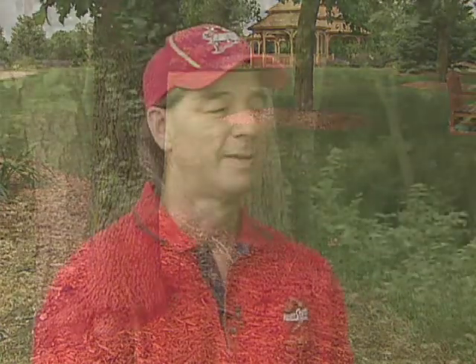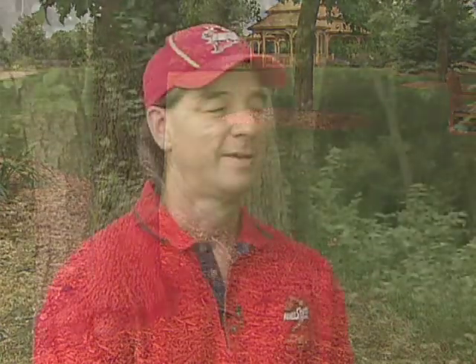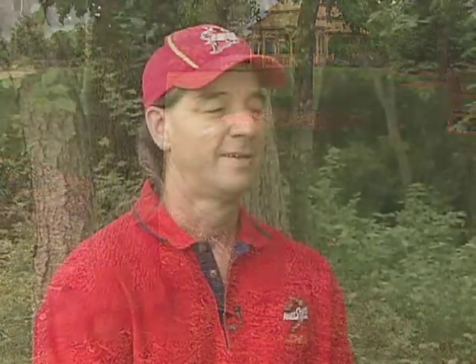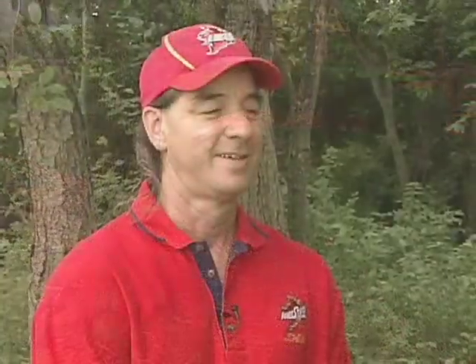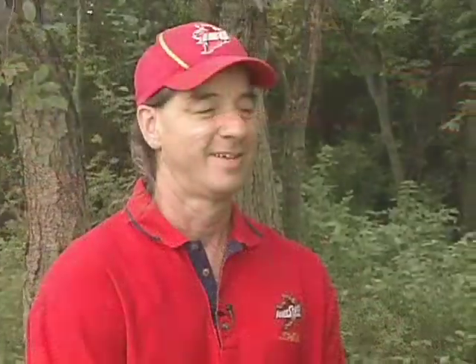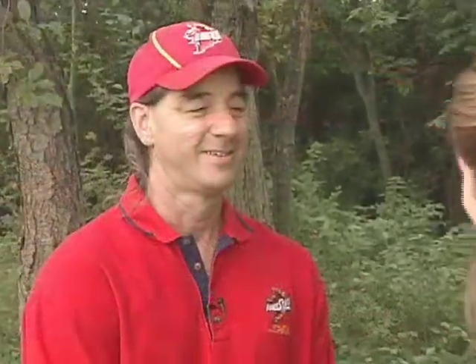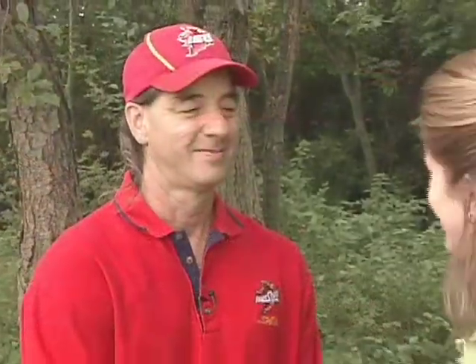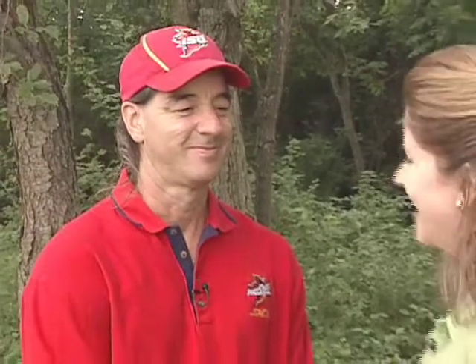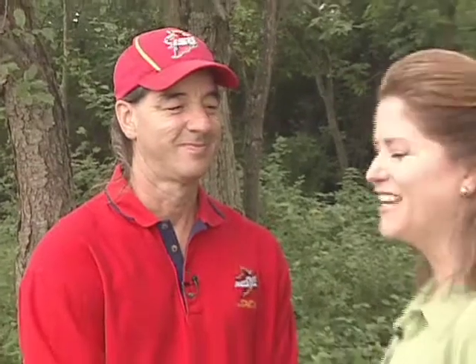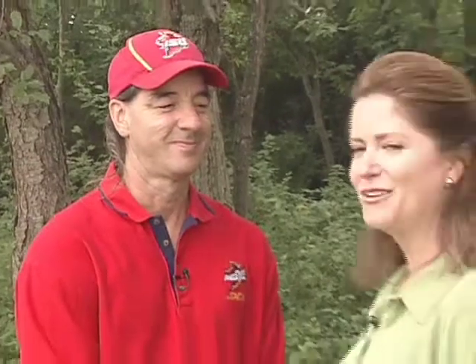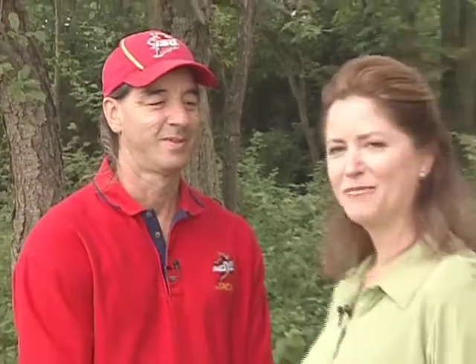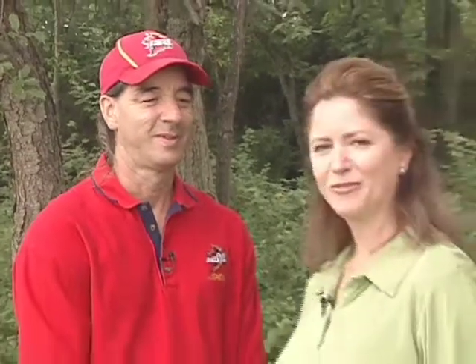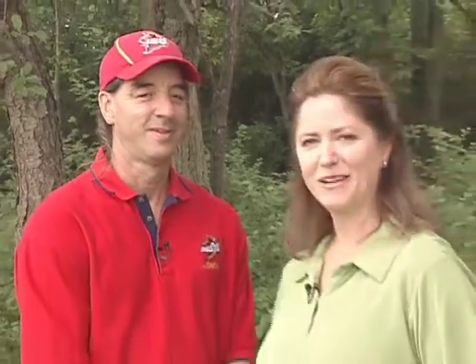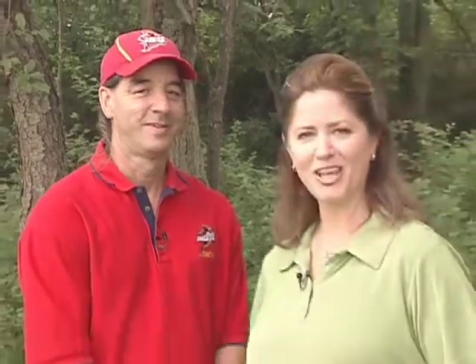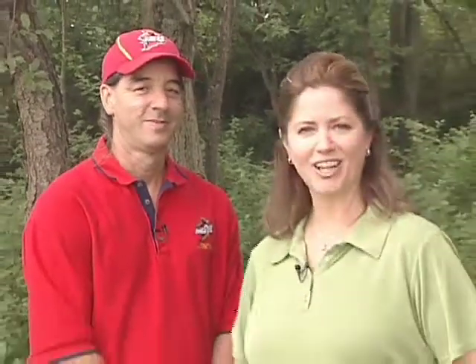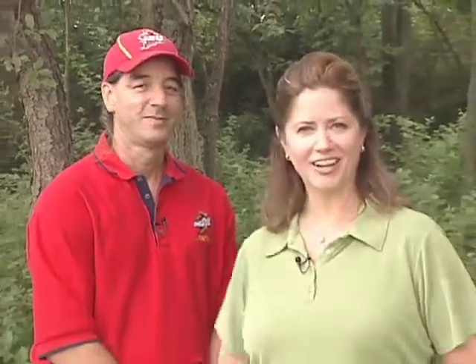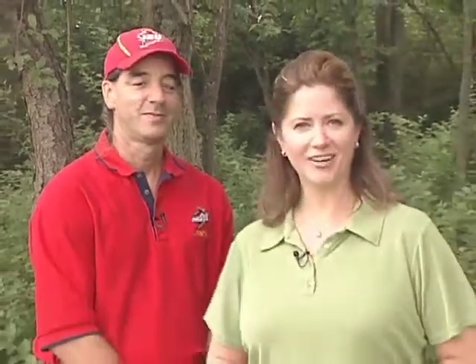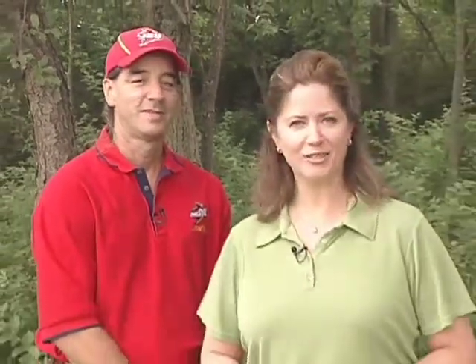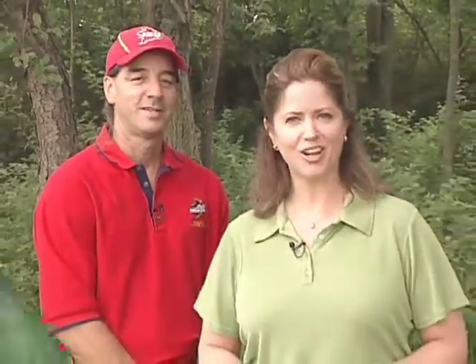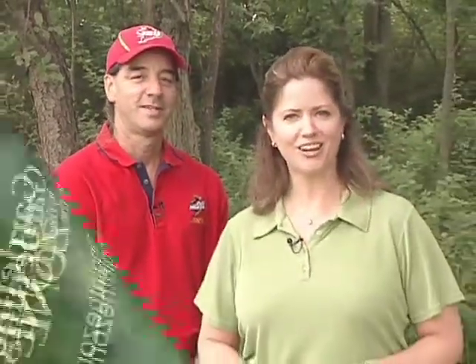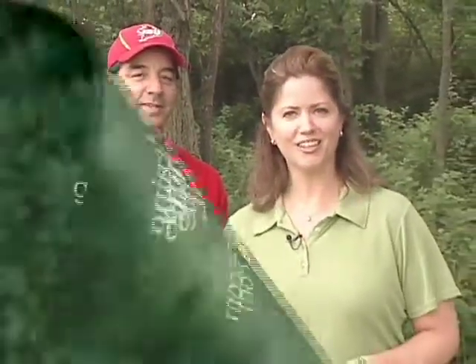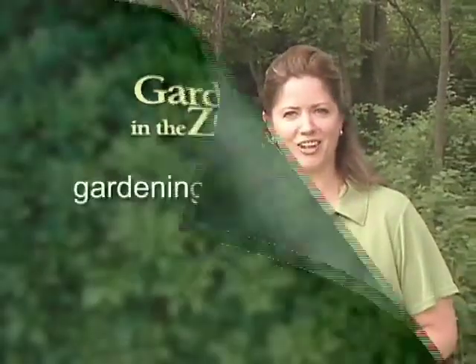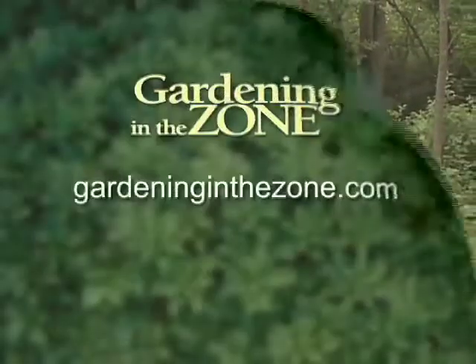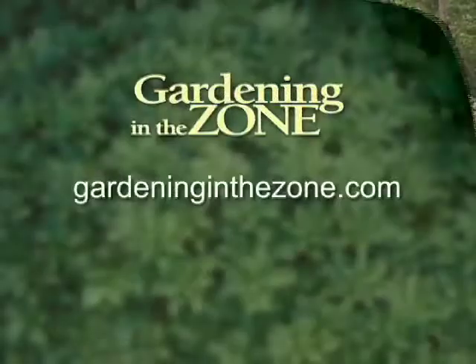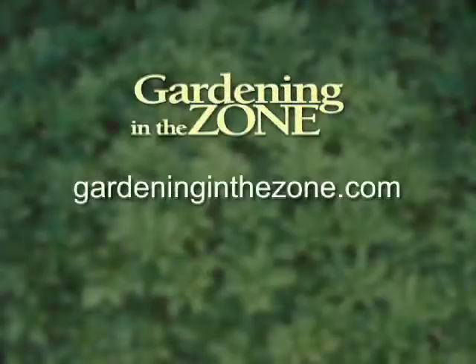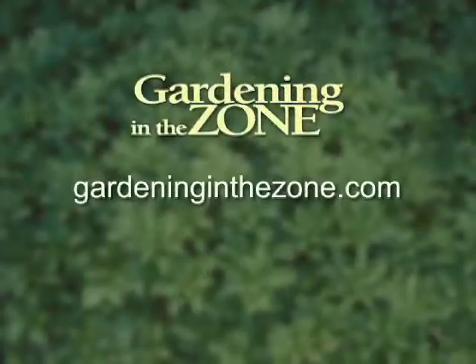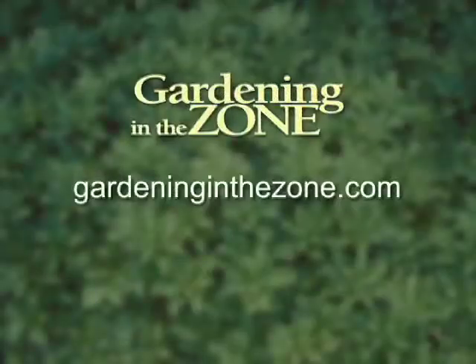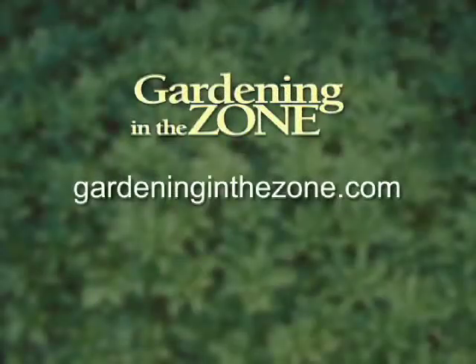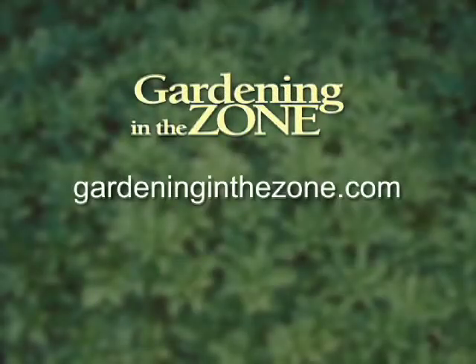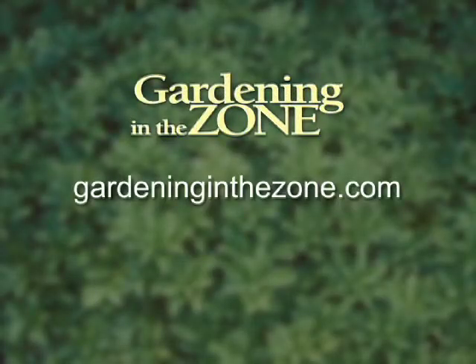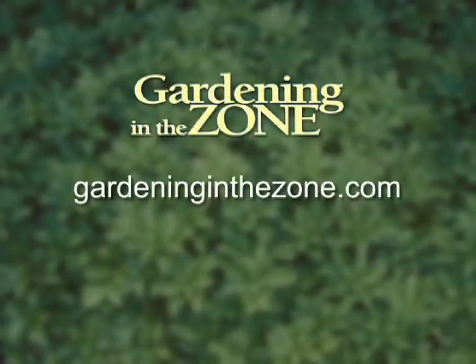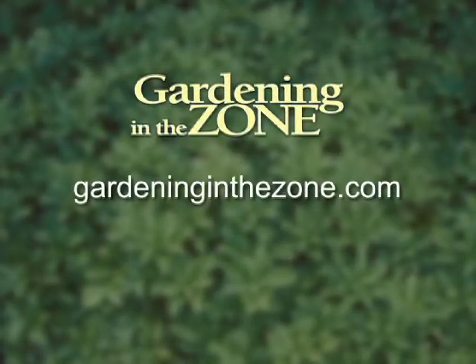Thanks for the tips. And if you'd like more information on lawn care, be sure to log on to gardeninginthezone.com. I'm Liz Gilman.